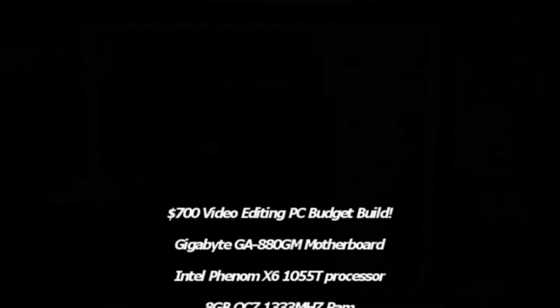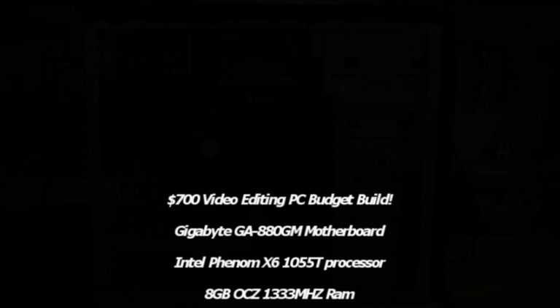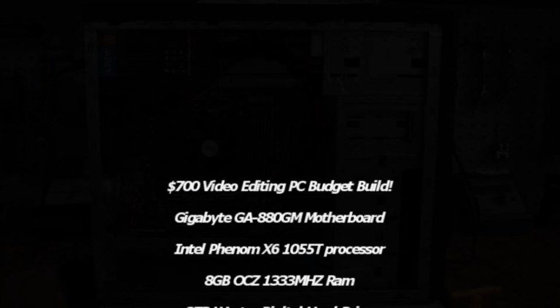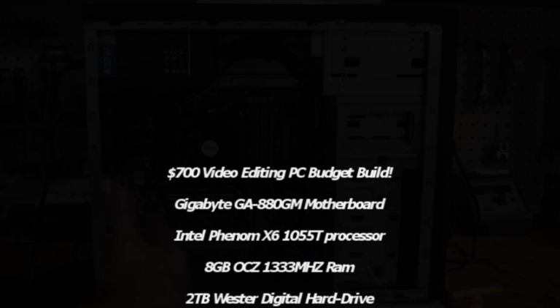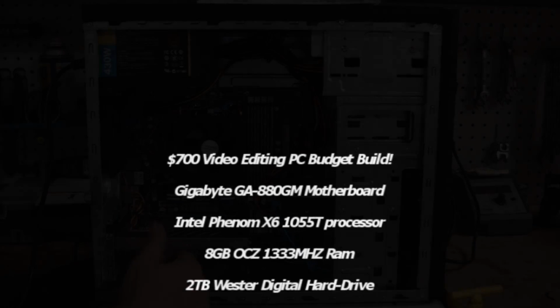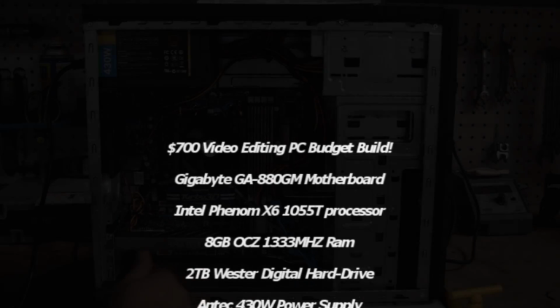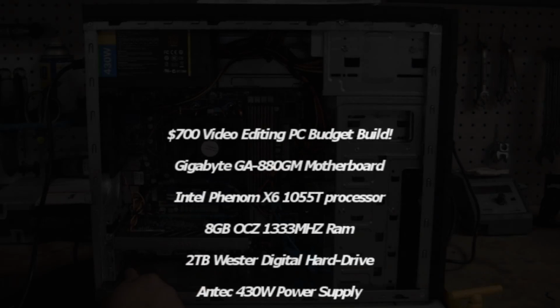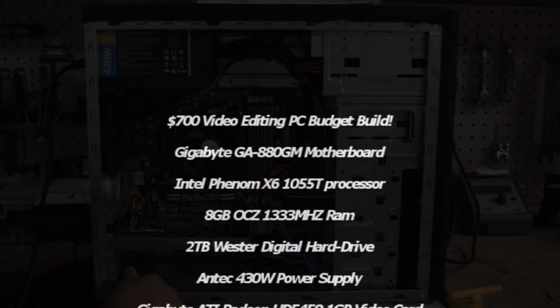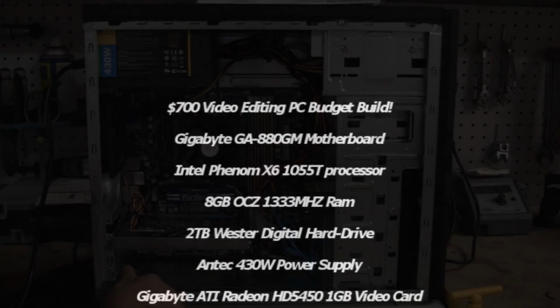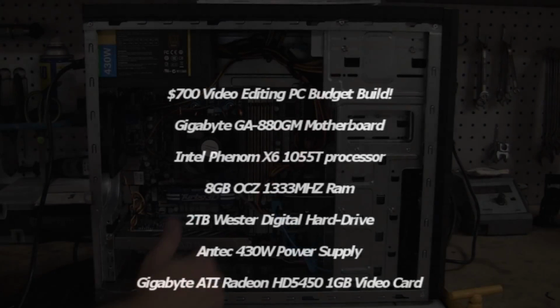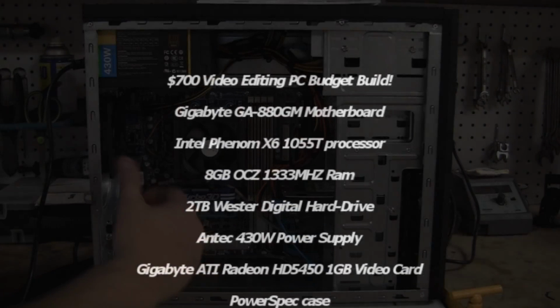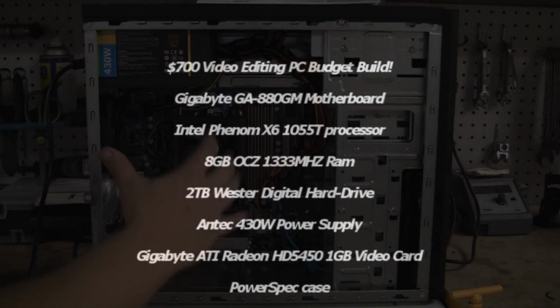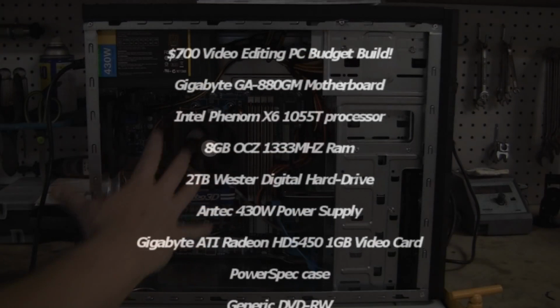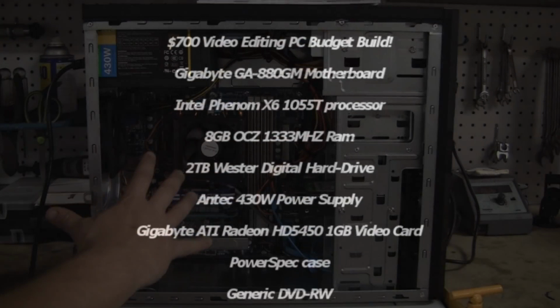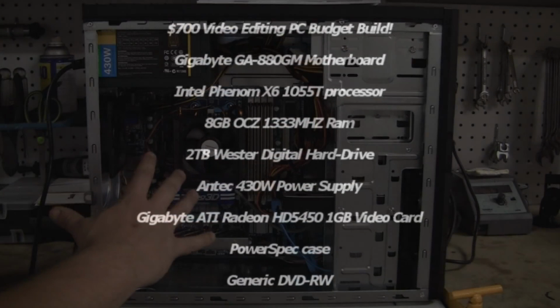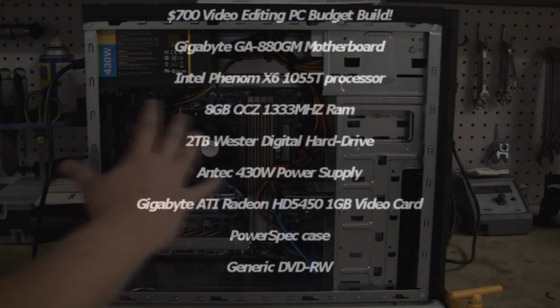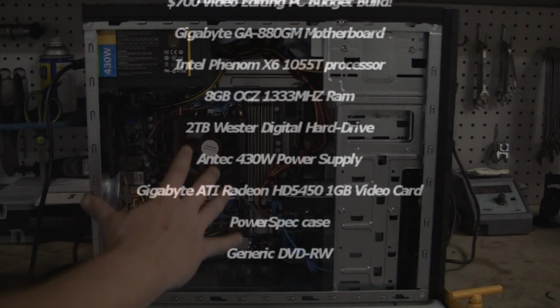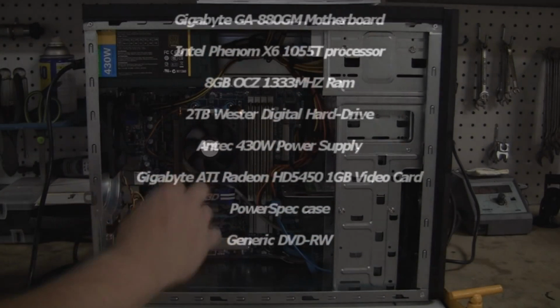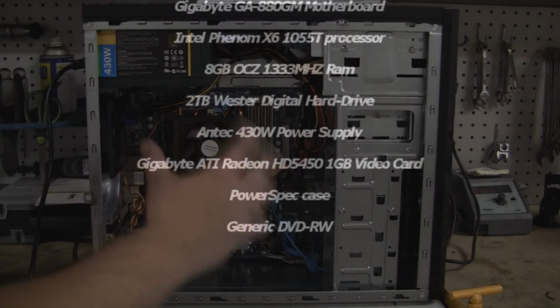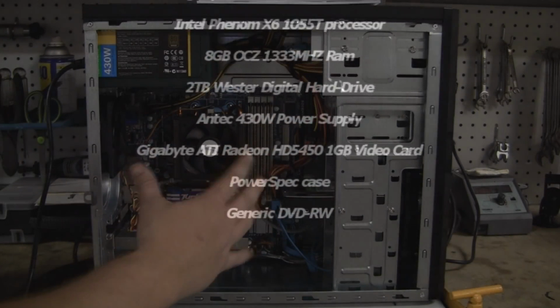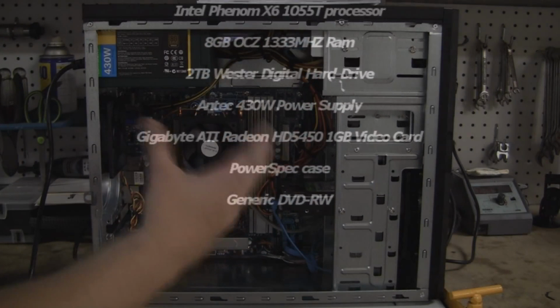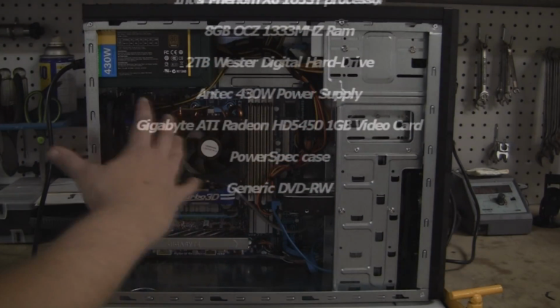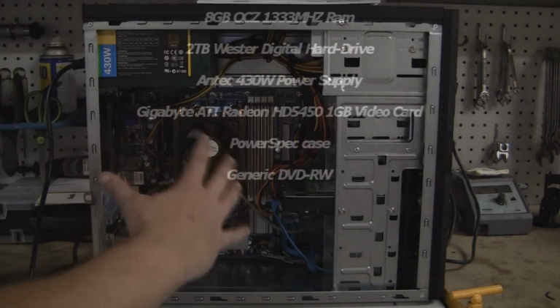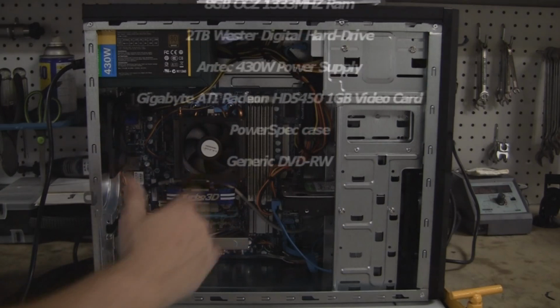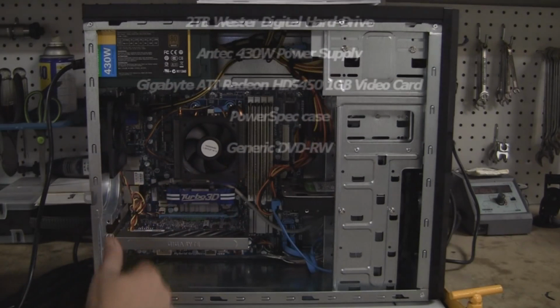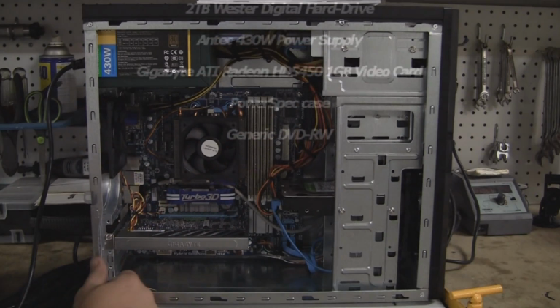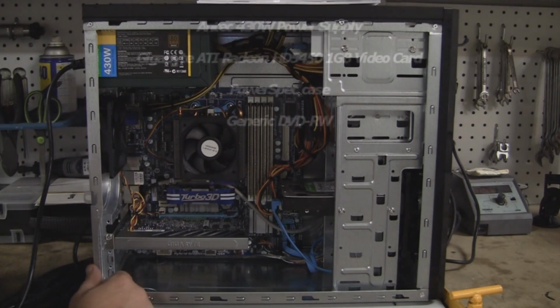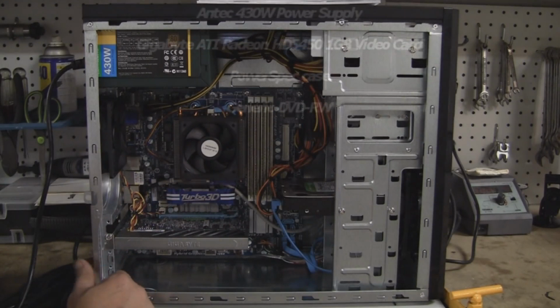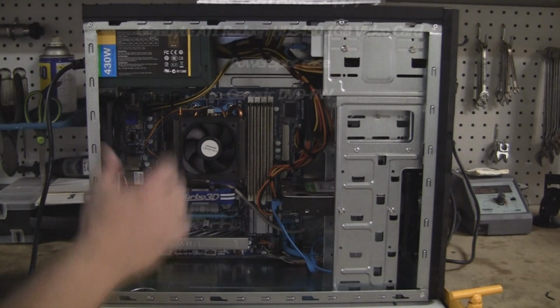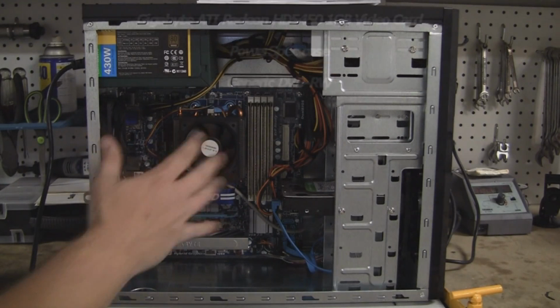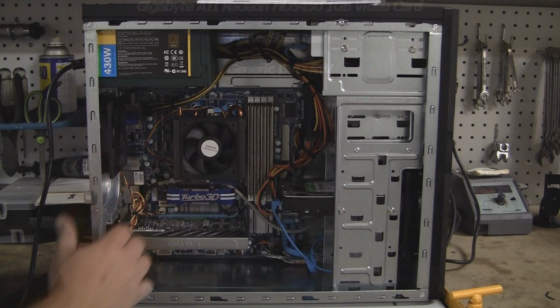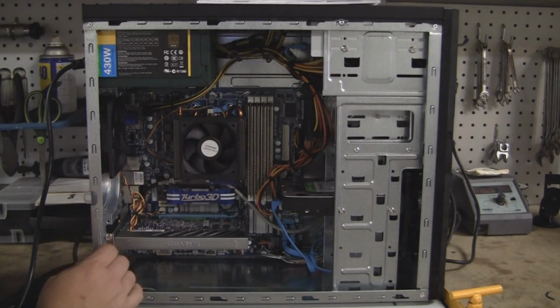Okay, this will be the last video on the build here, and we're going to kind of do a review of what this system entails, what I've got here.